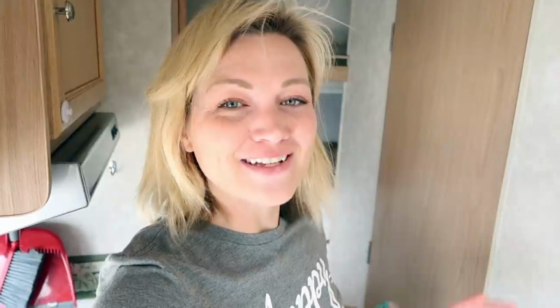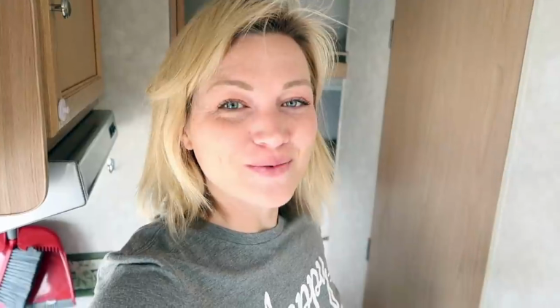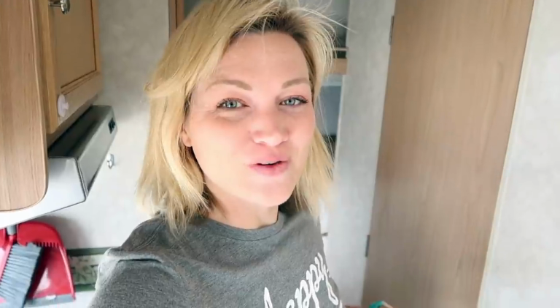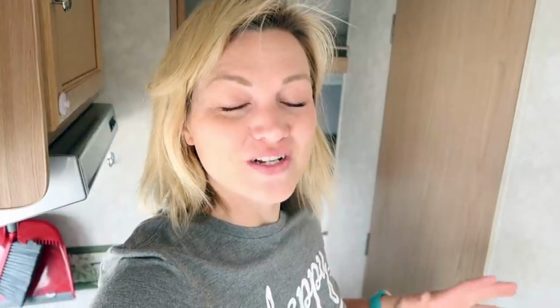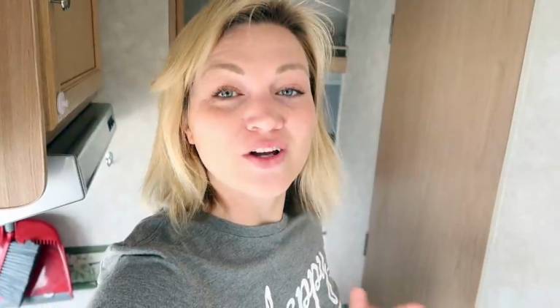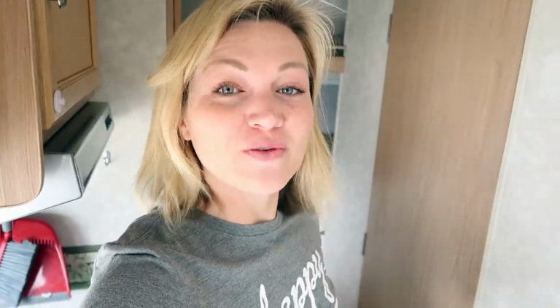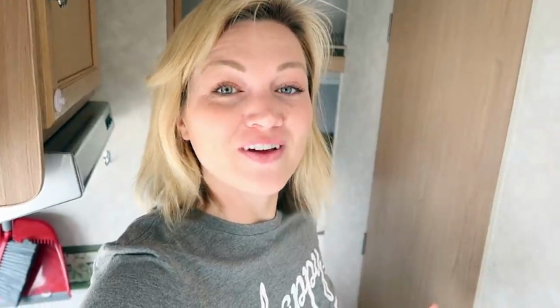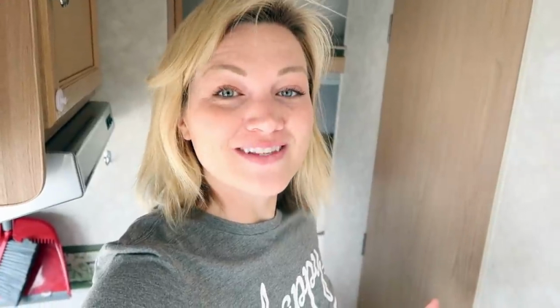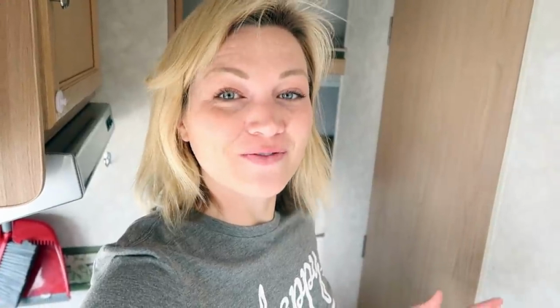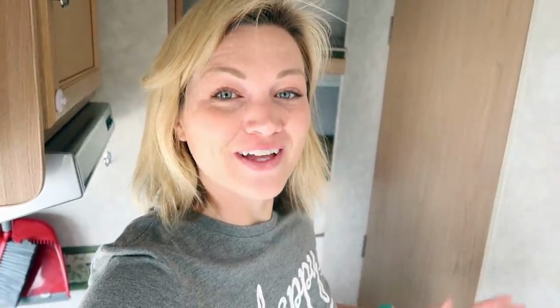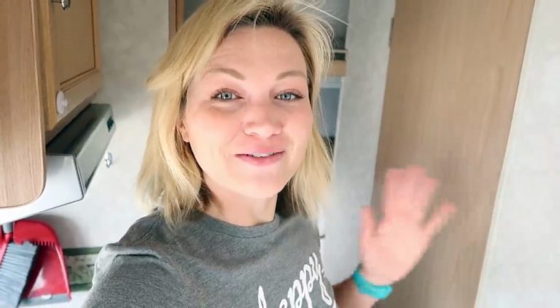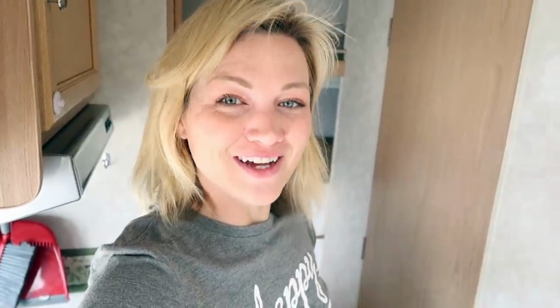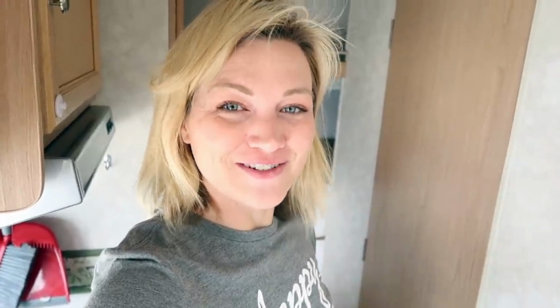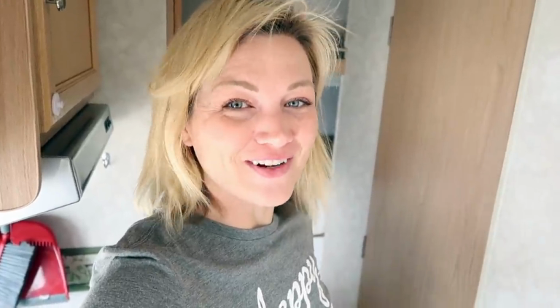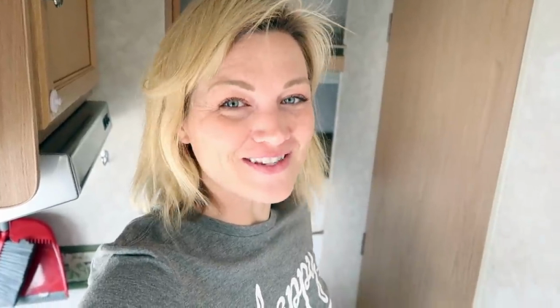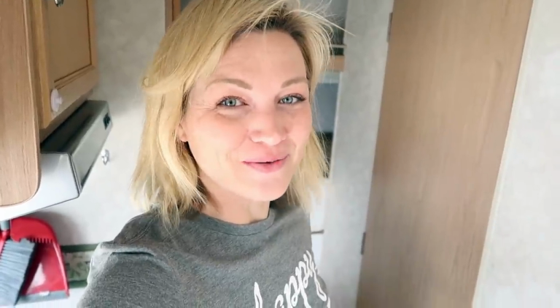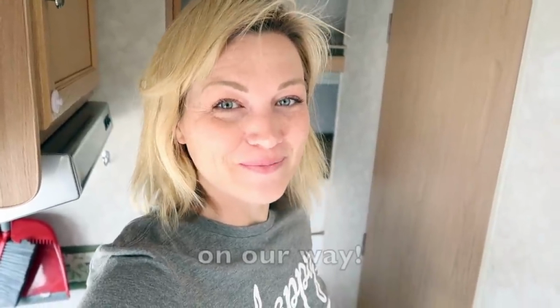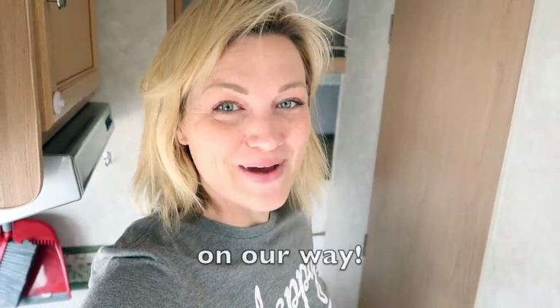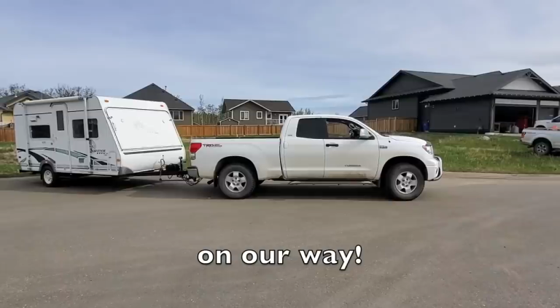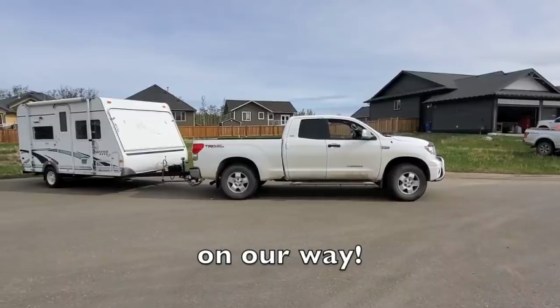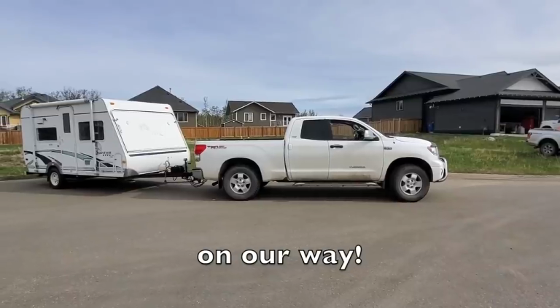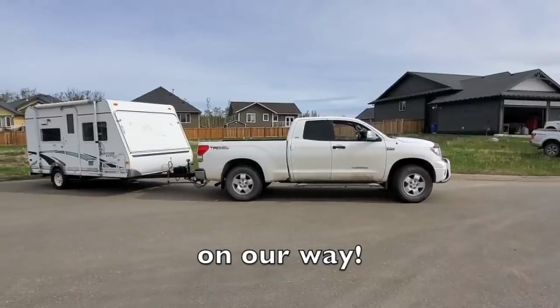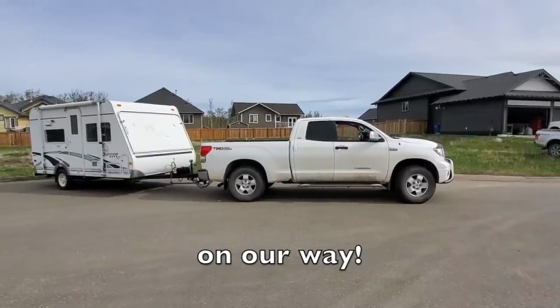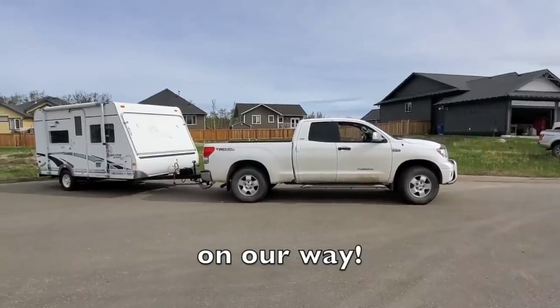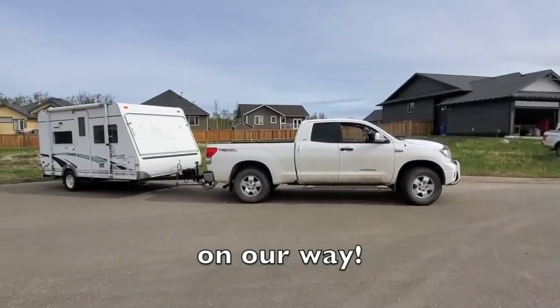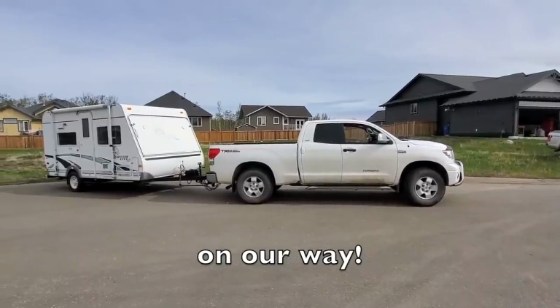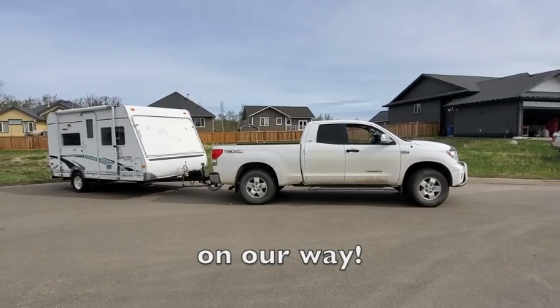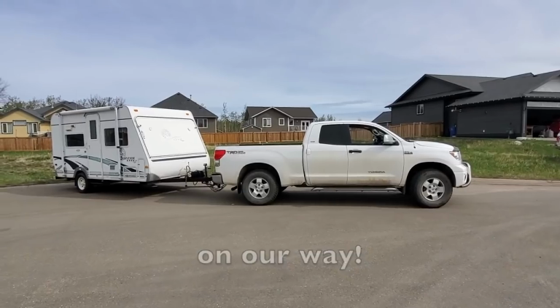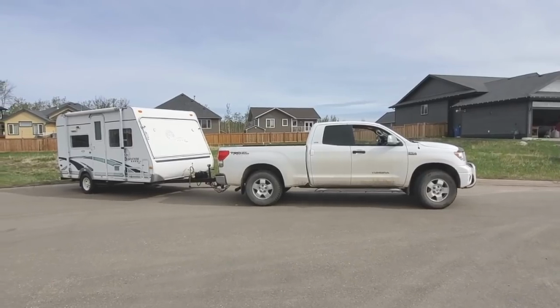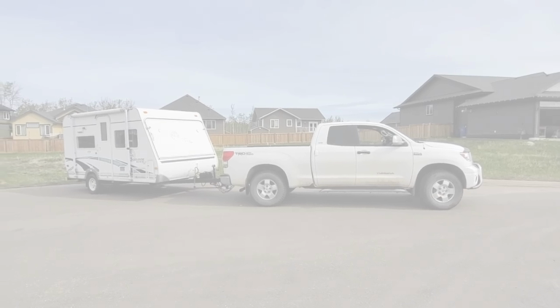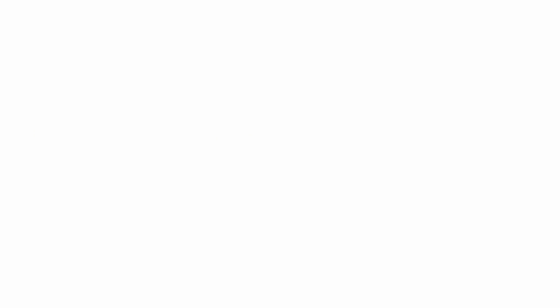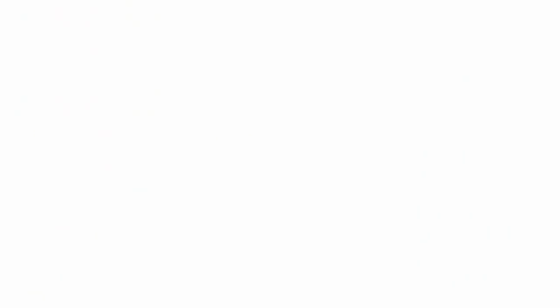Thanks so much for watching. I hope you found this helpful and I will talk to you very soon. Bye bye!